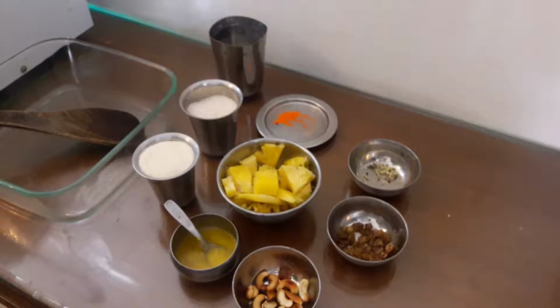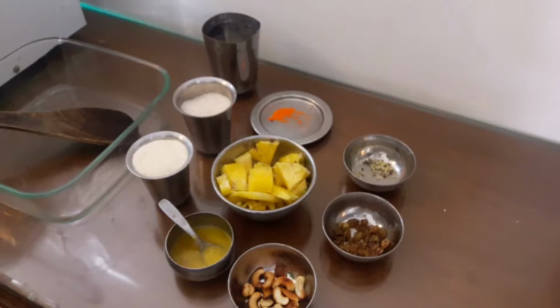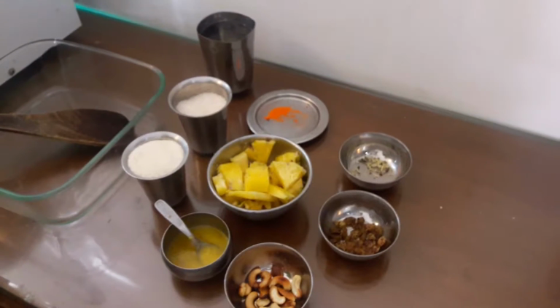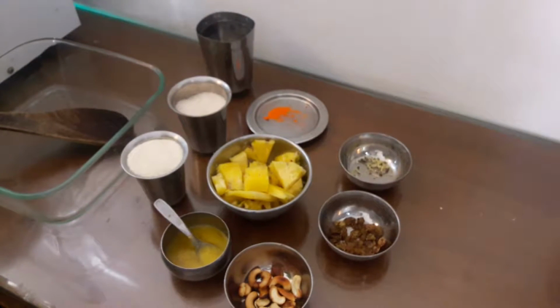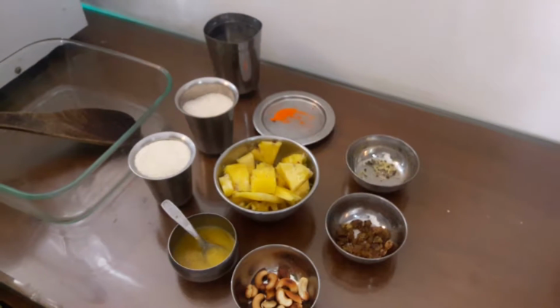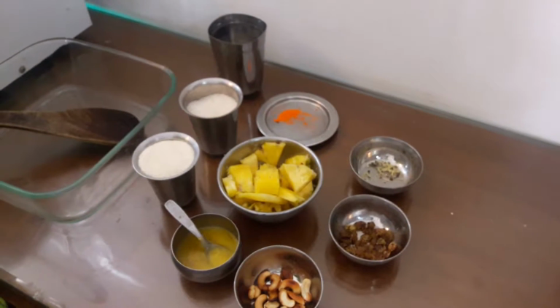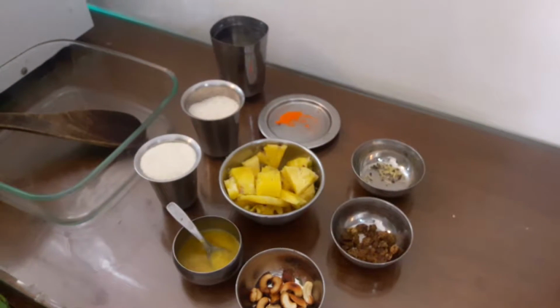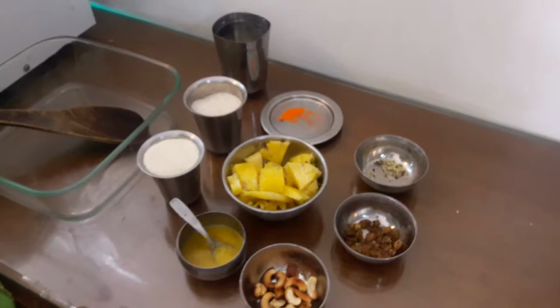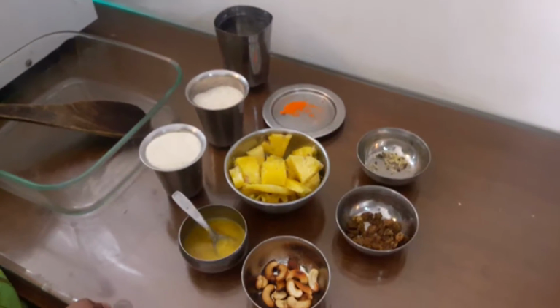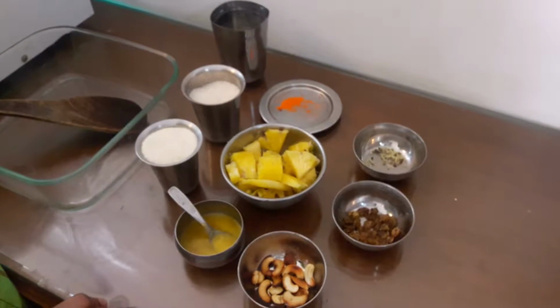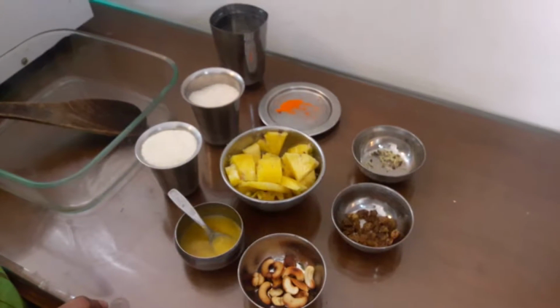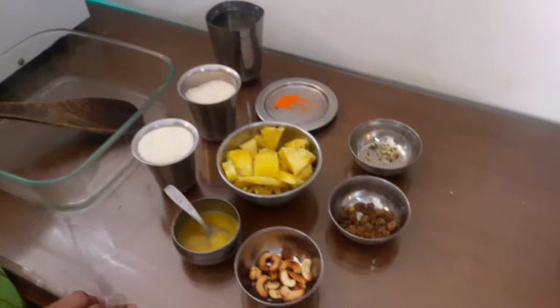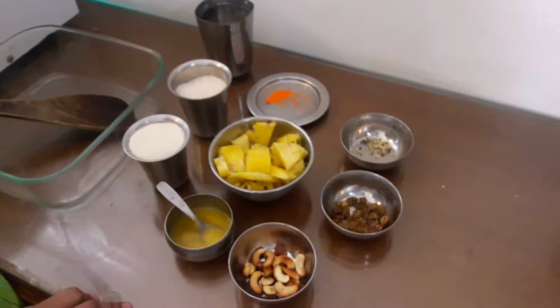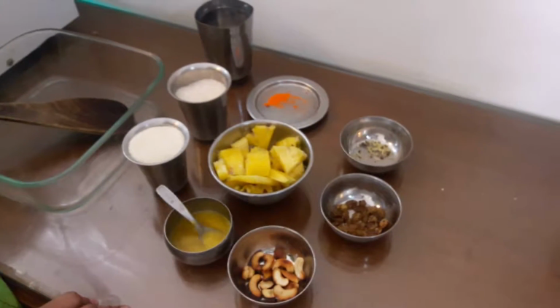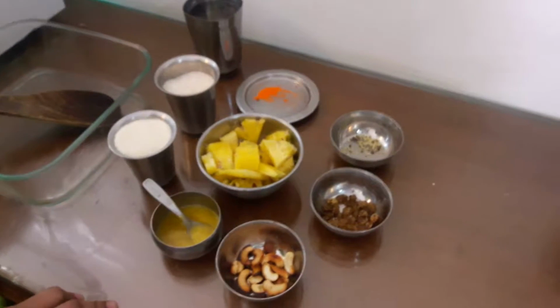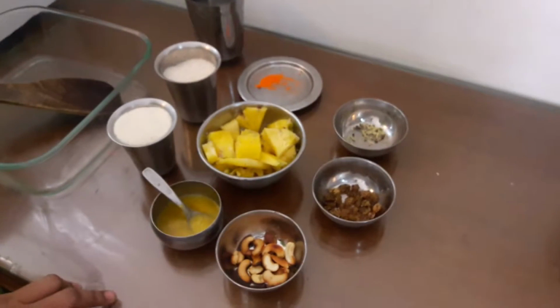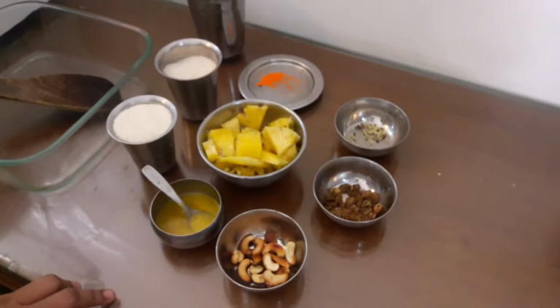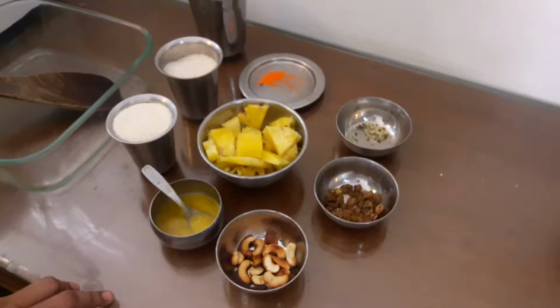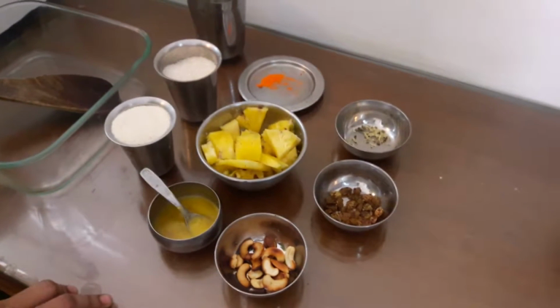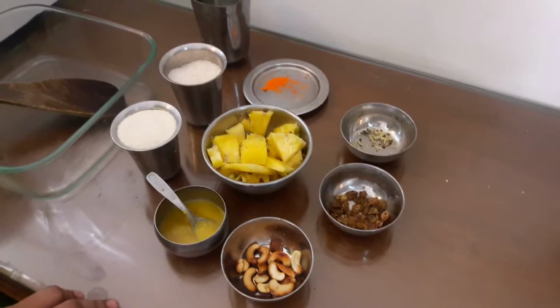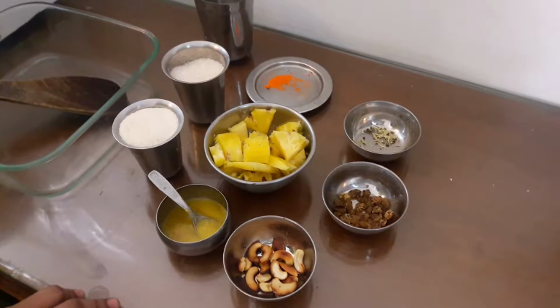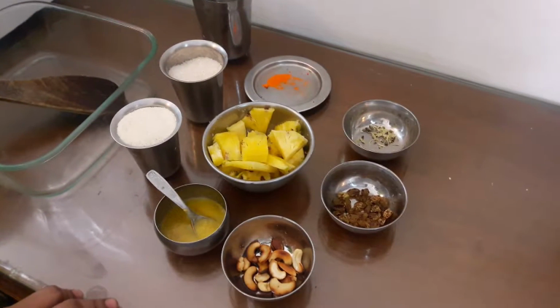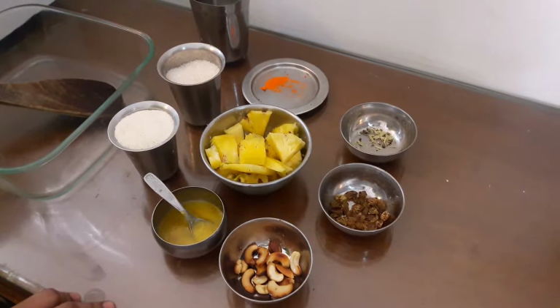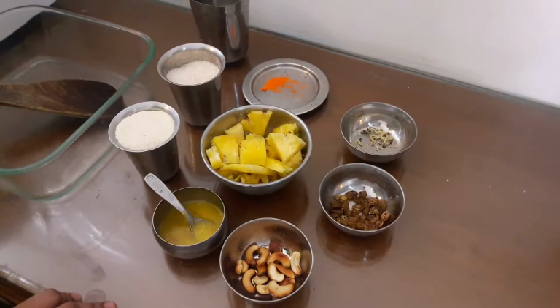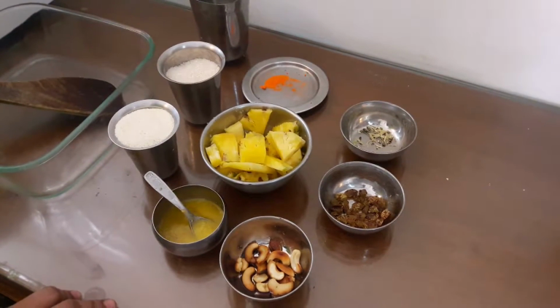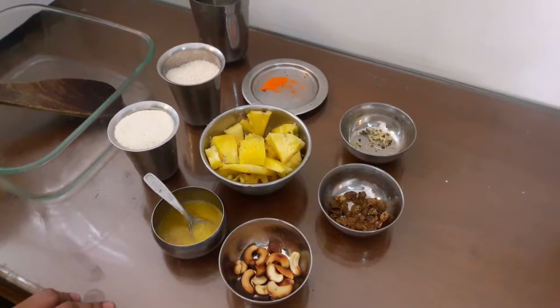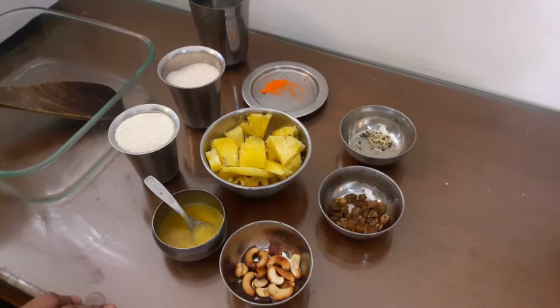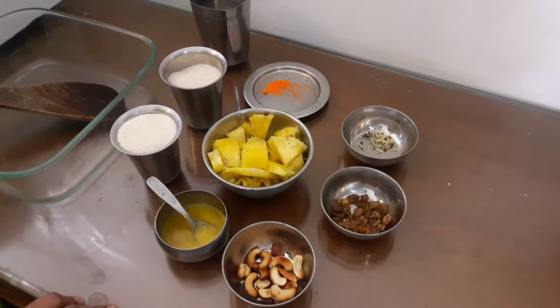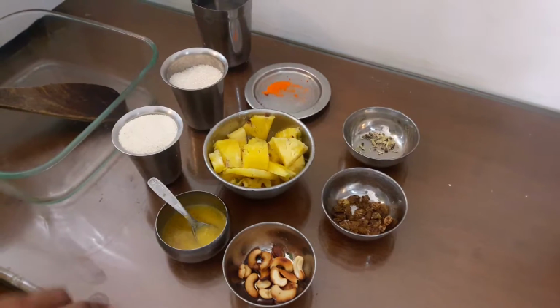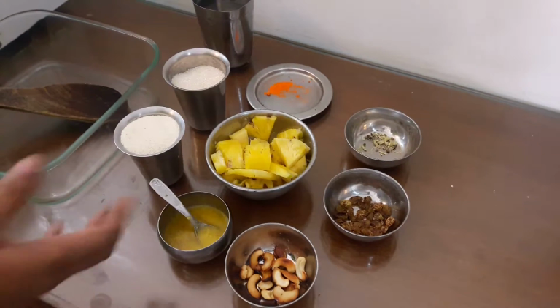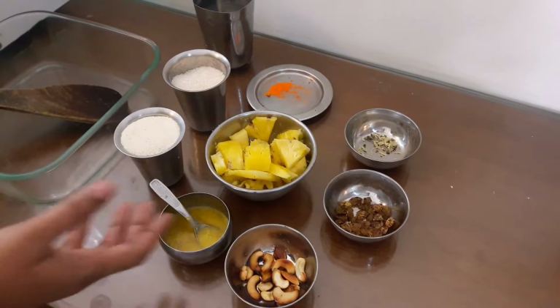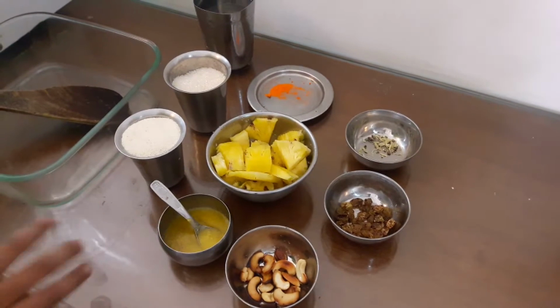Welcome to Gounos Kitchen! We can also add a piece of pineapple. This is a recipe for my eggs.